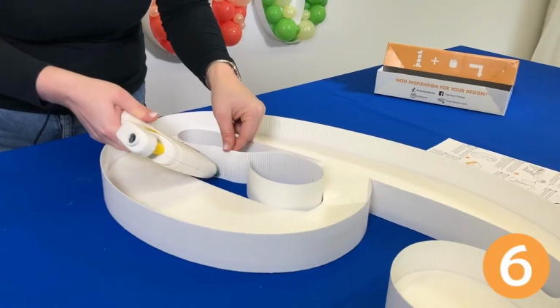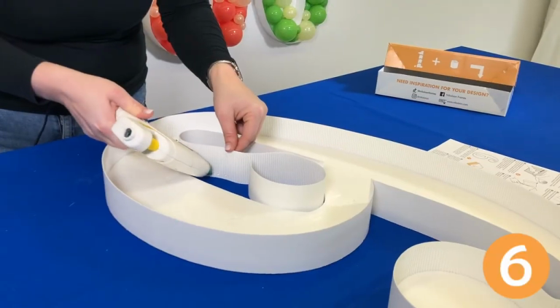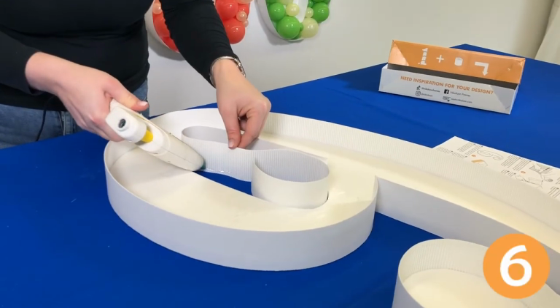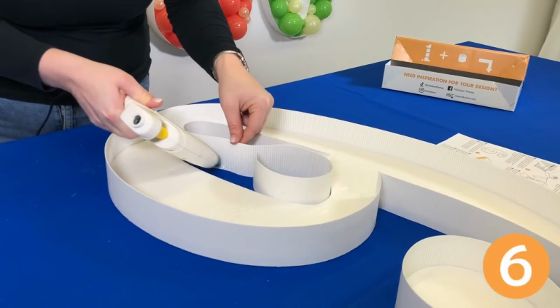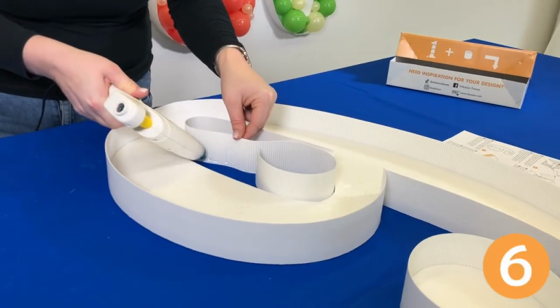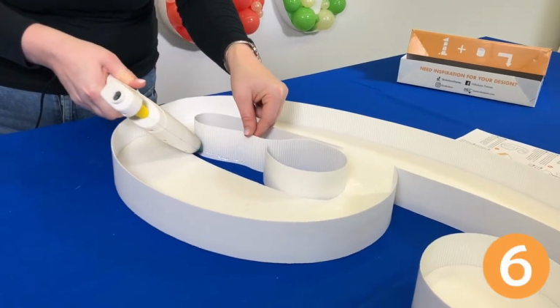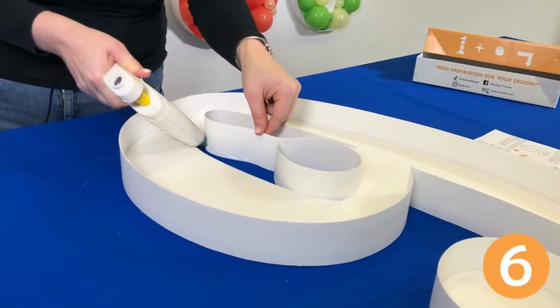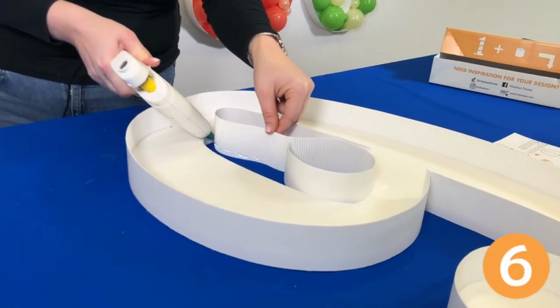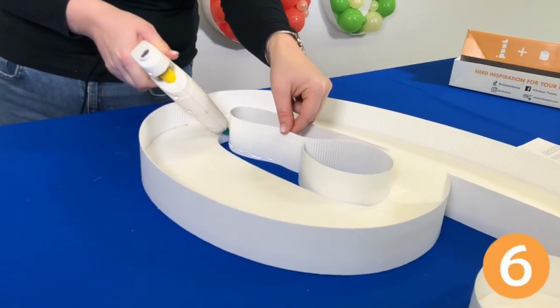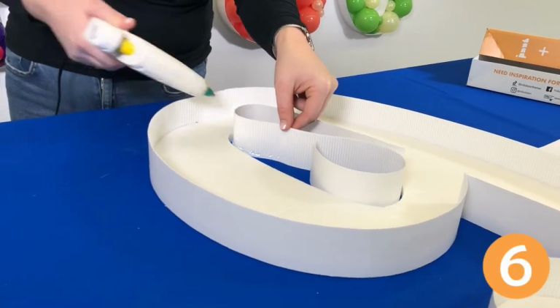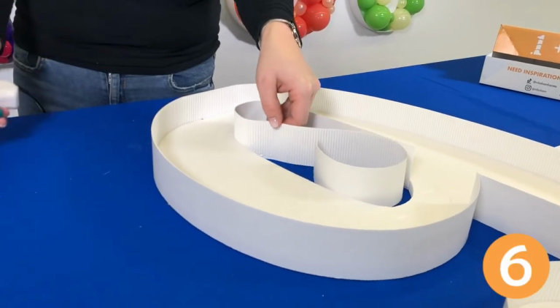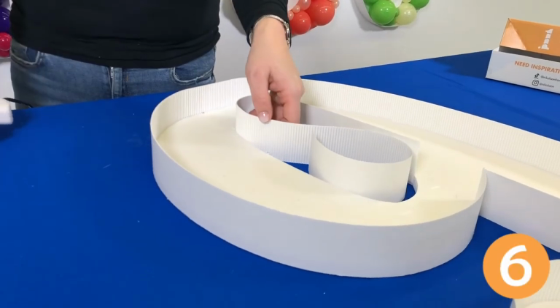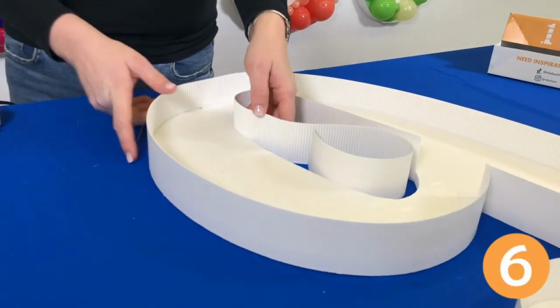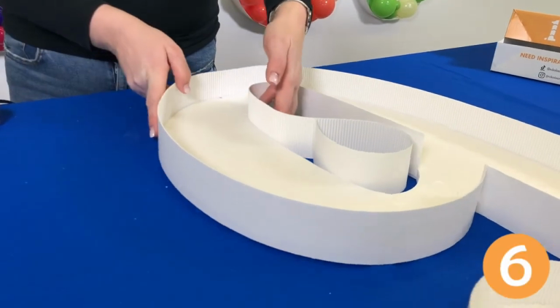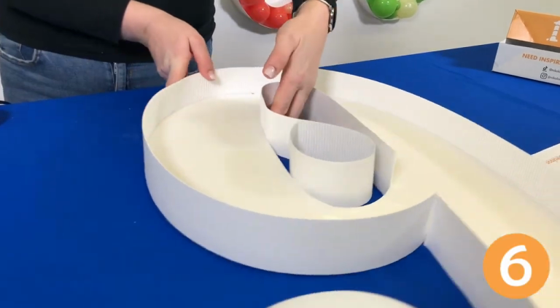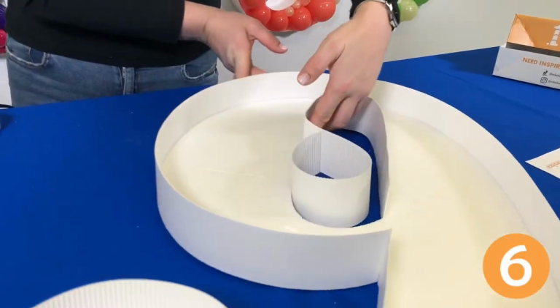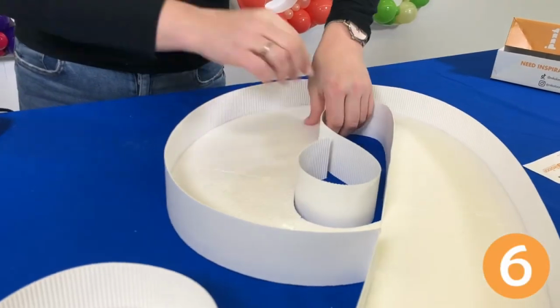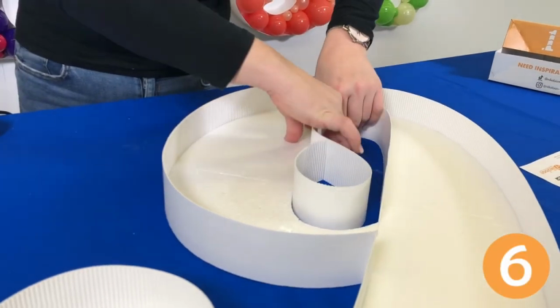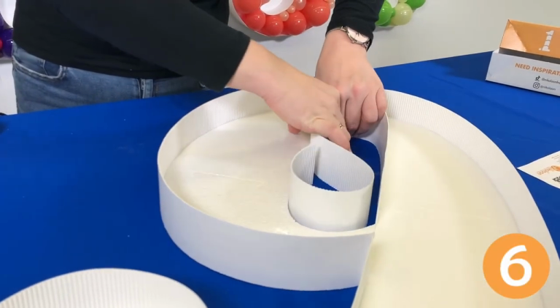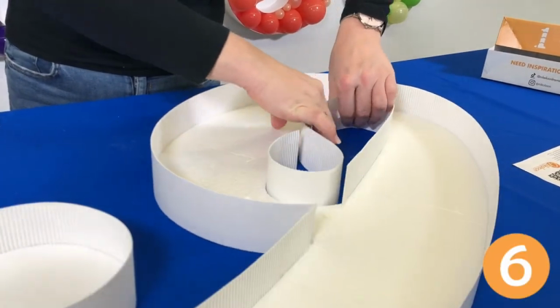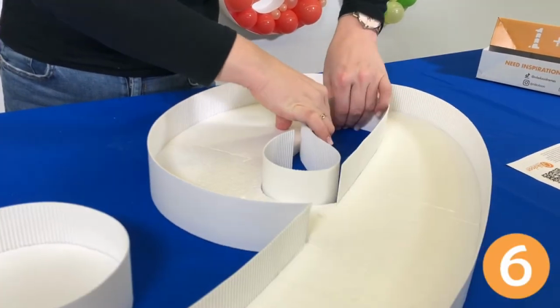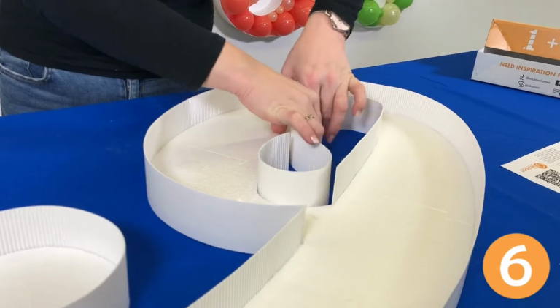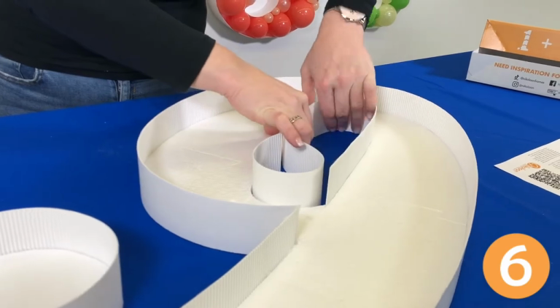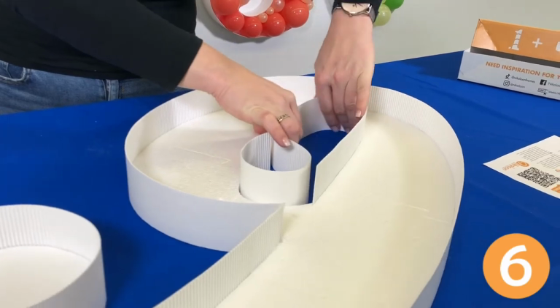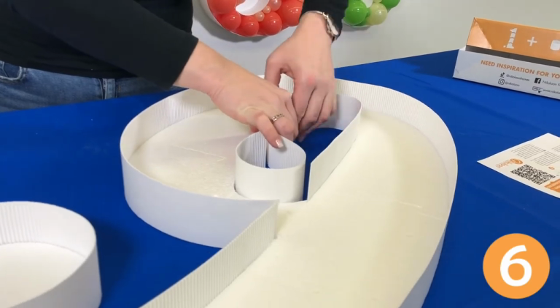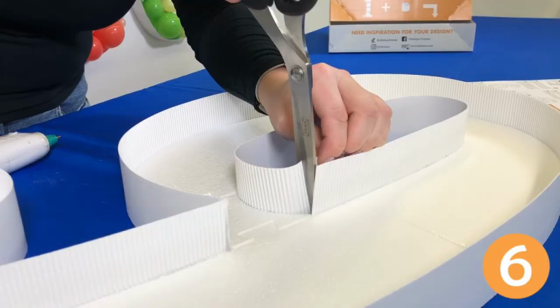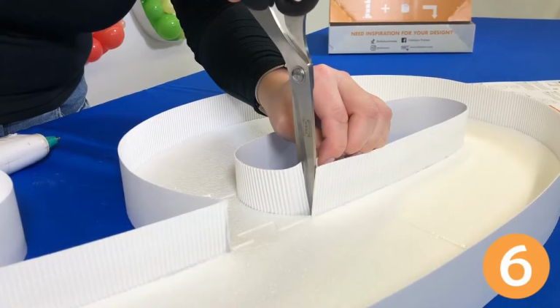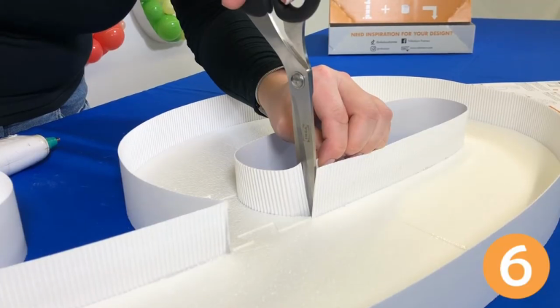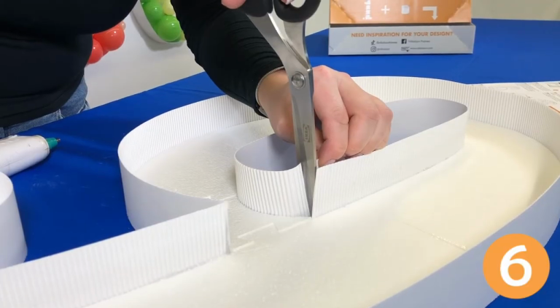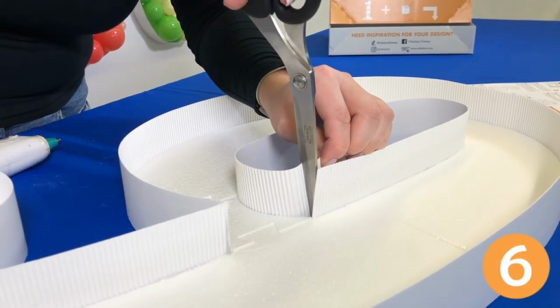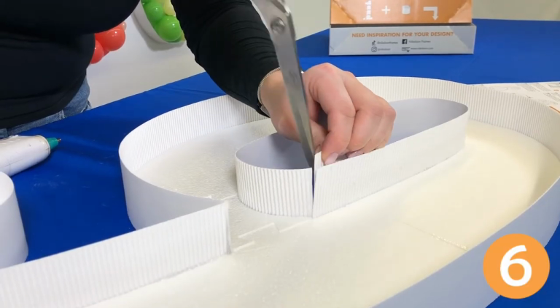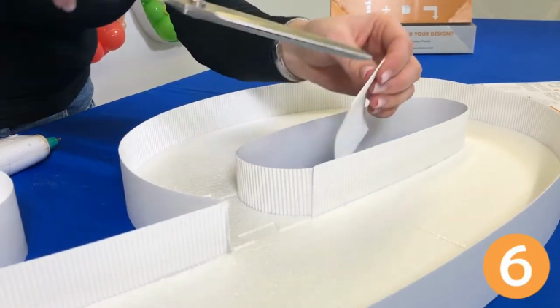Now also attach the inner wall, if working with numbers 4, 6, 8, 9, or 0.